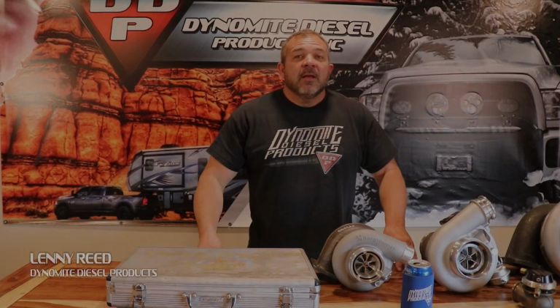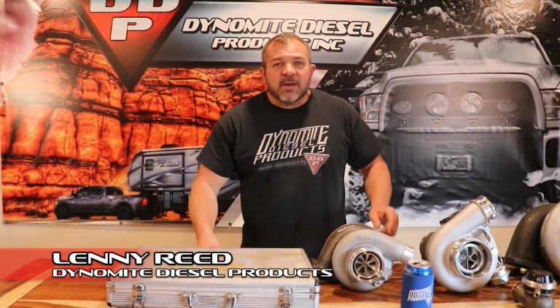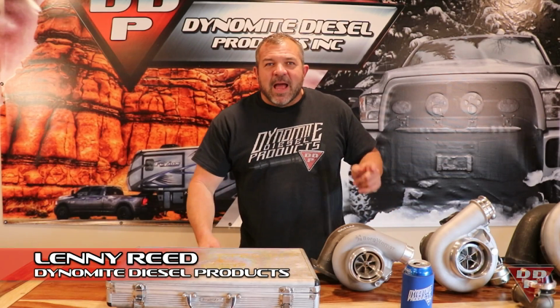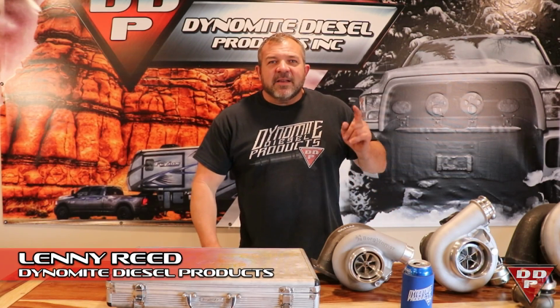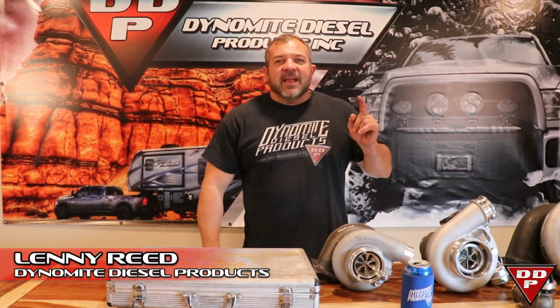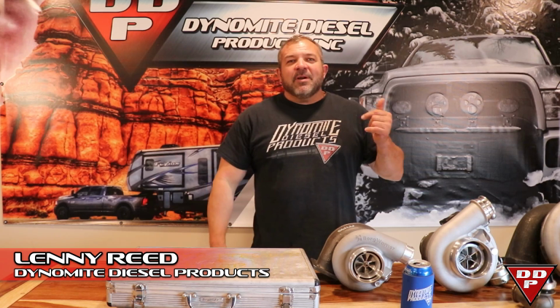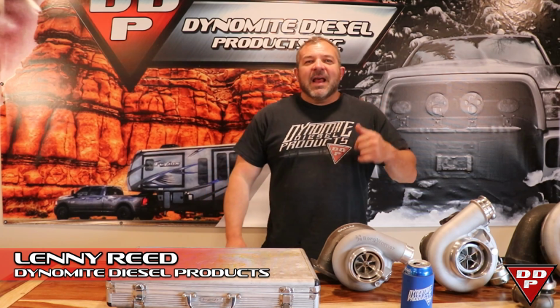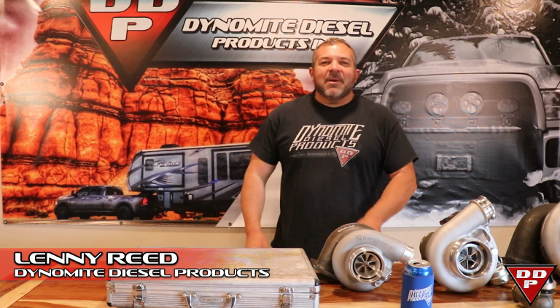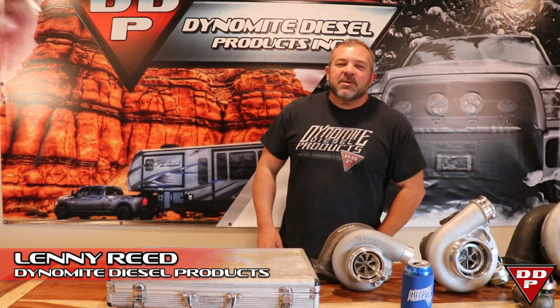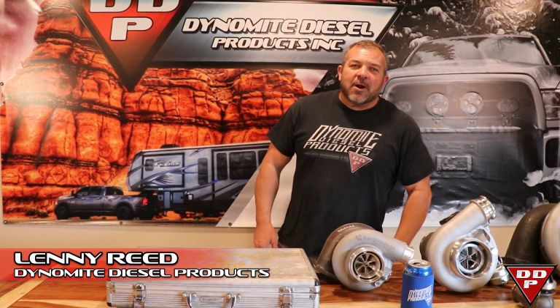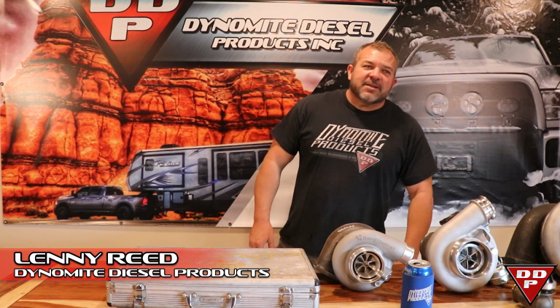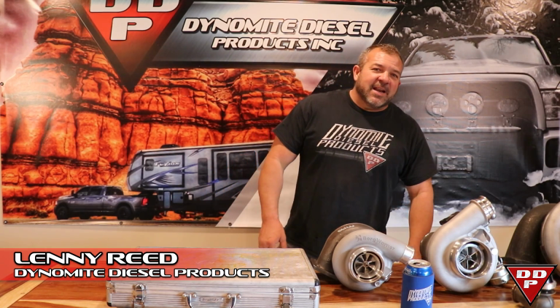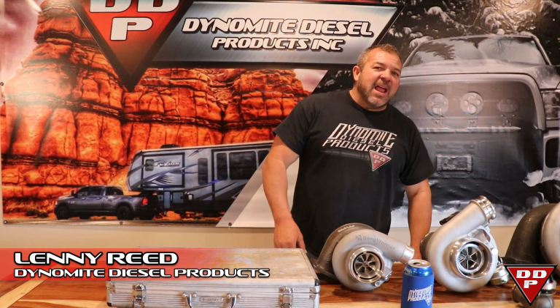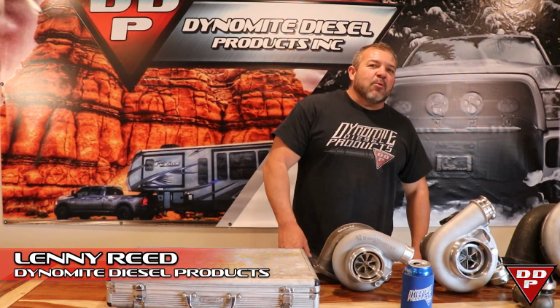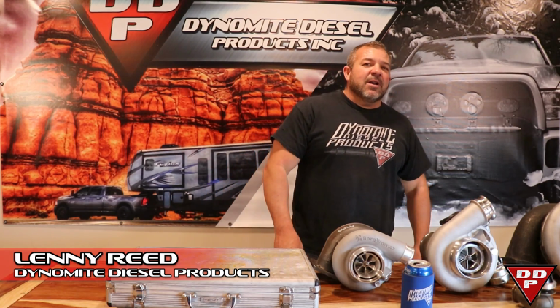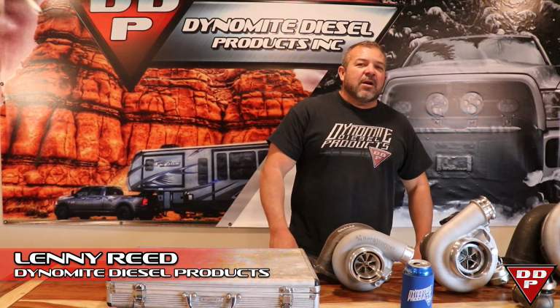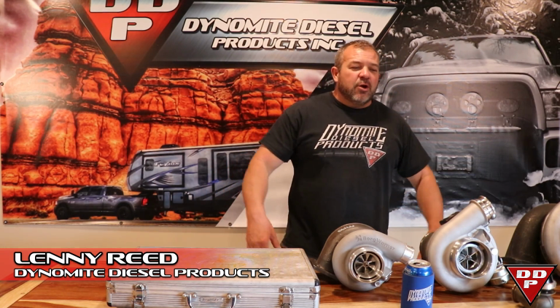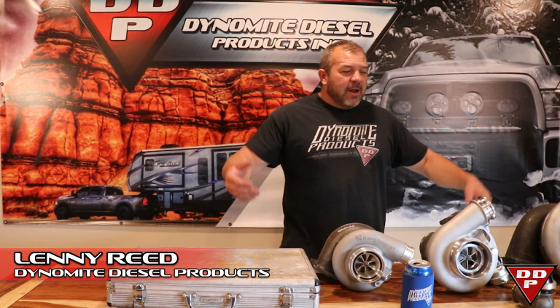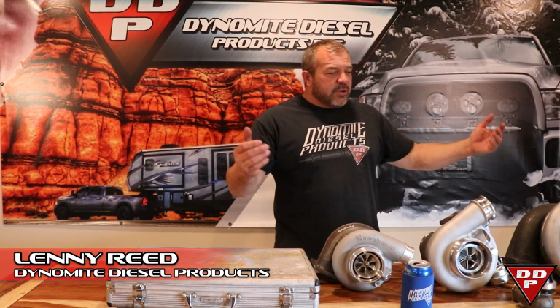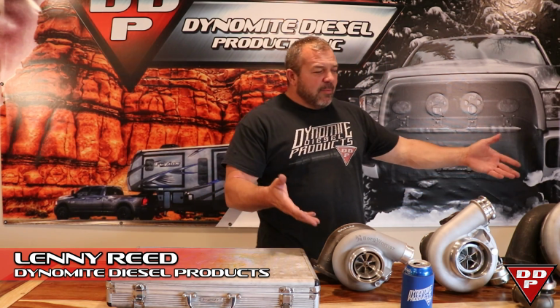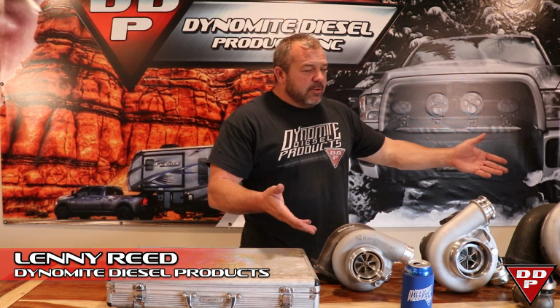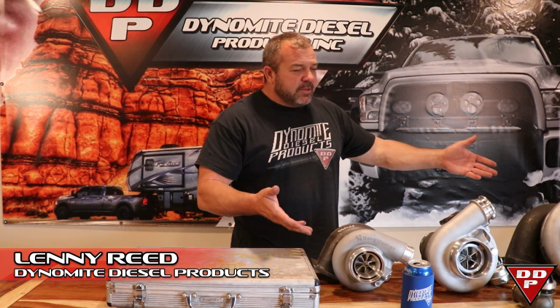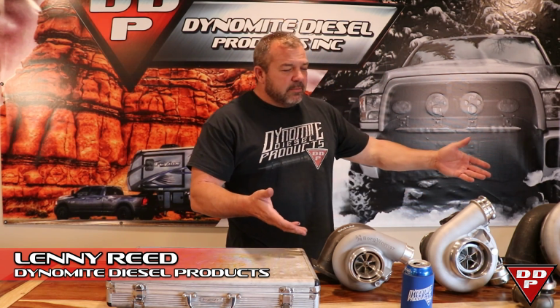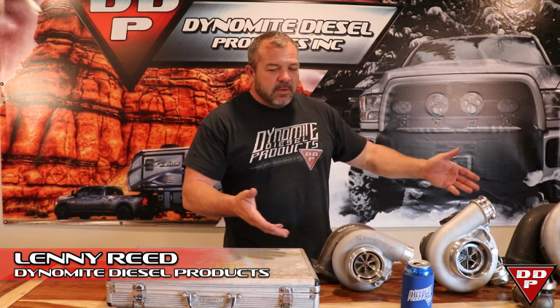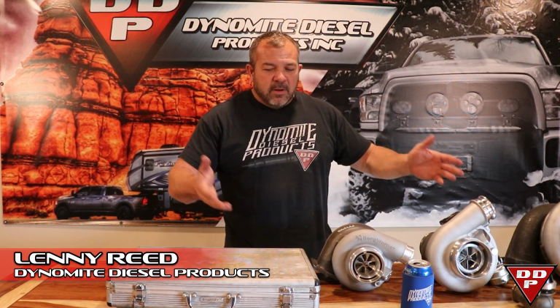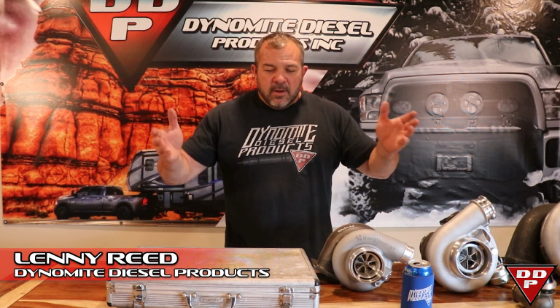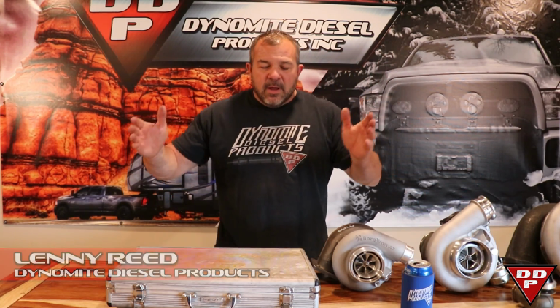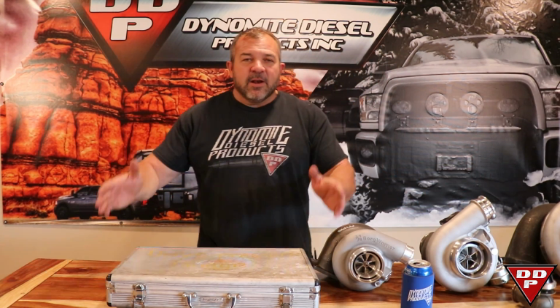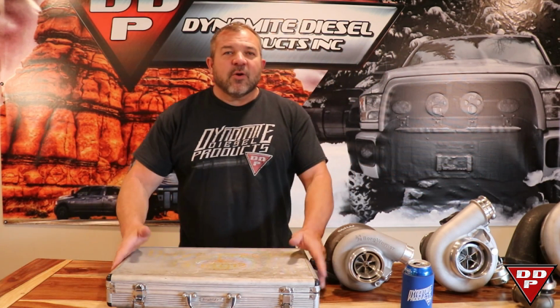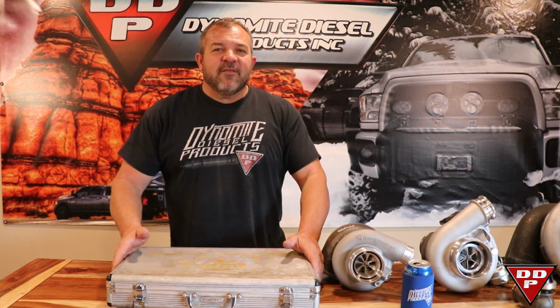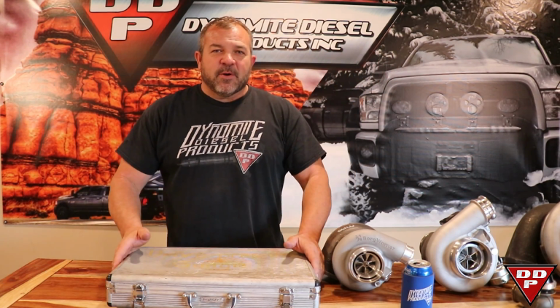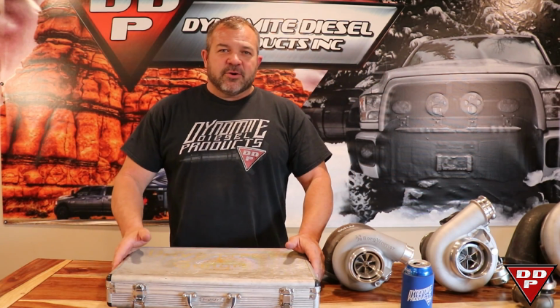What's up guys, Lenny Reed, Dynamo Diesel Products. Today we're going to talk to you about turbos and drive pressure.